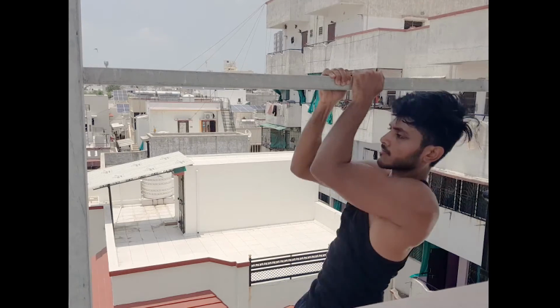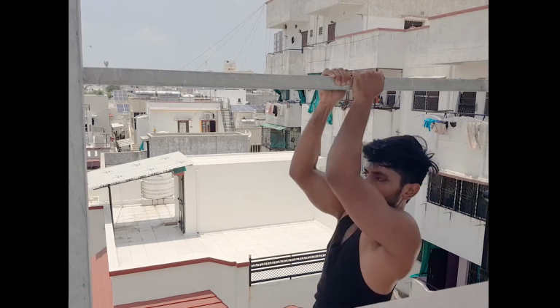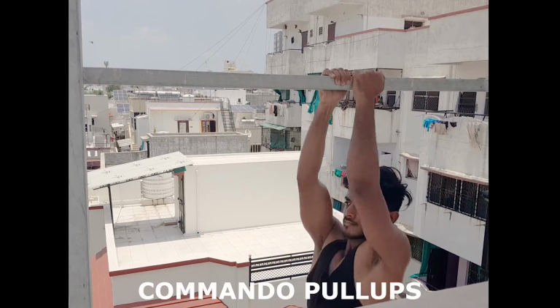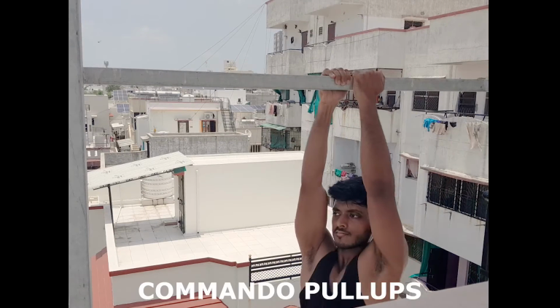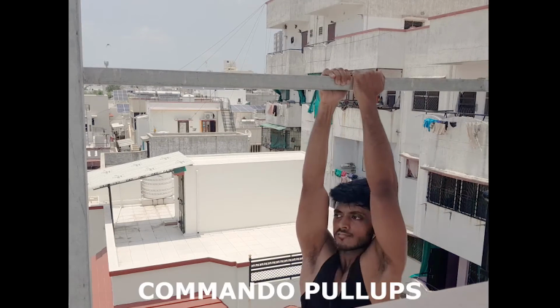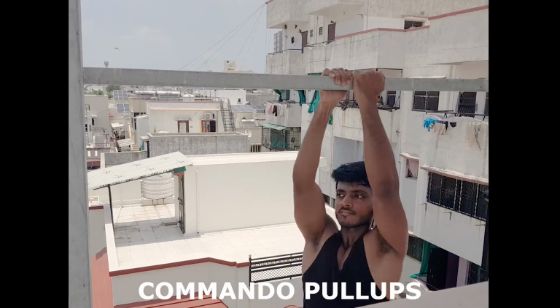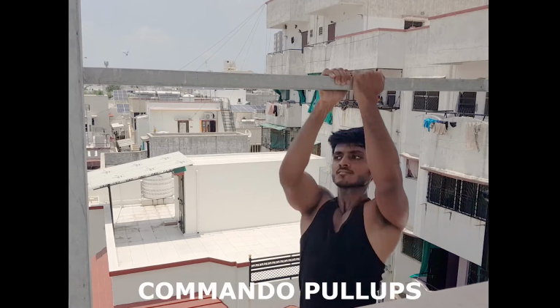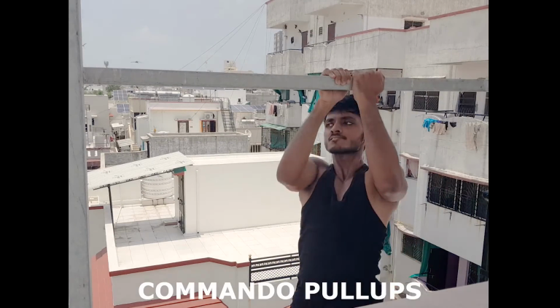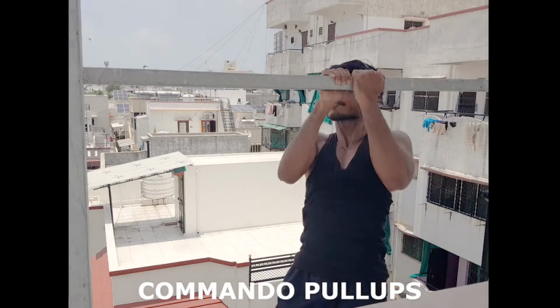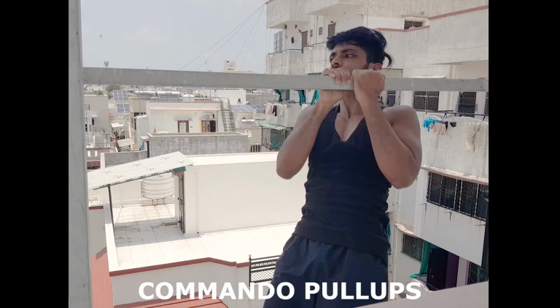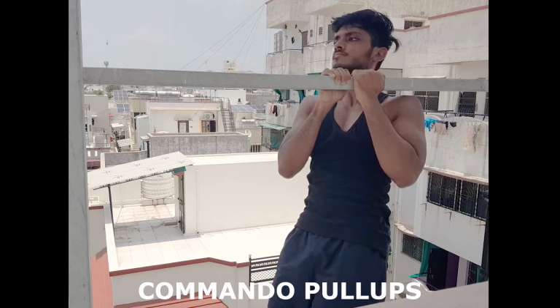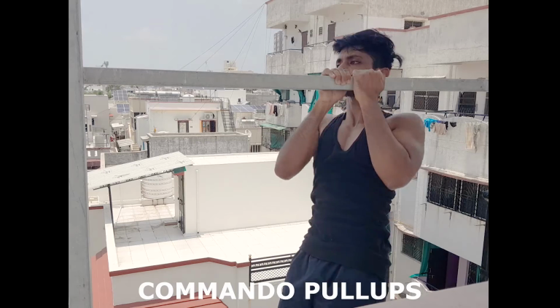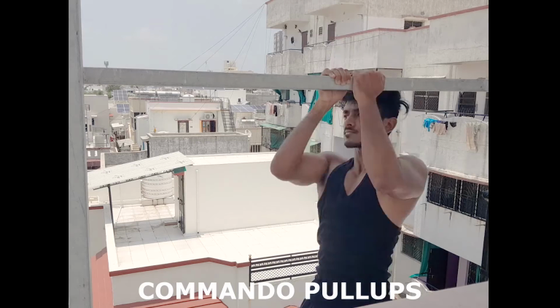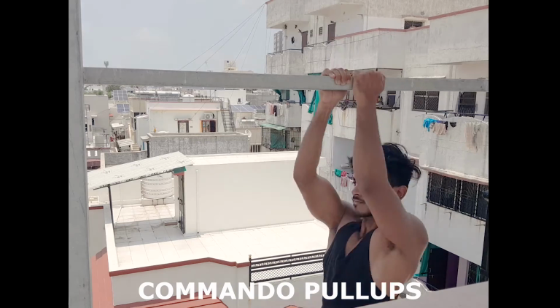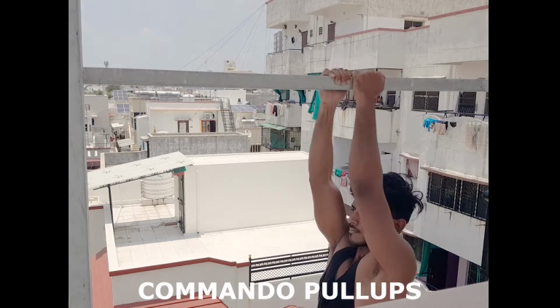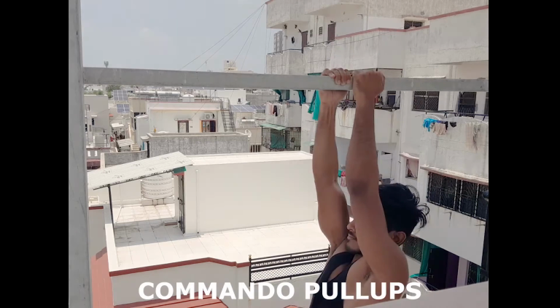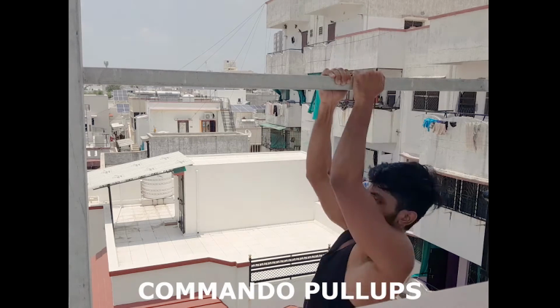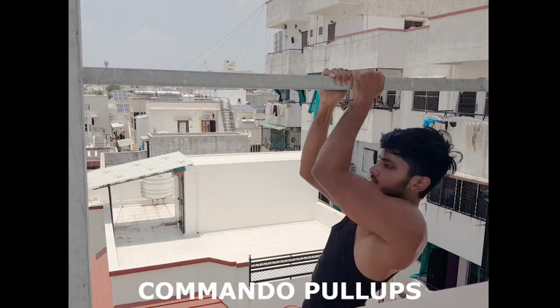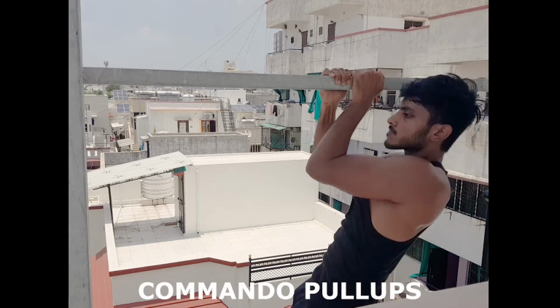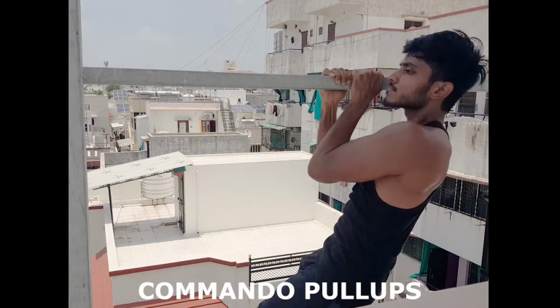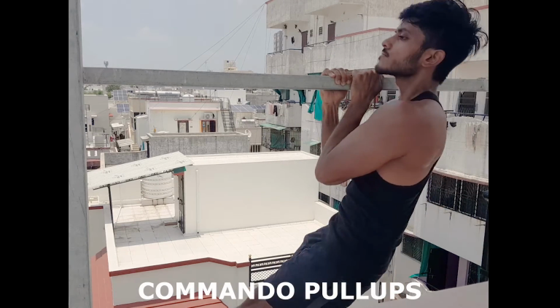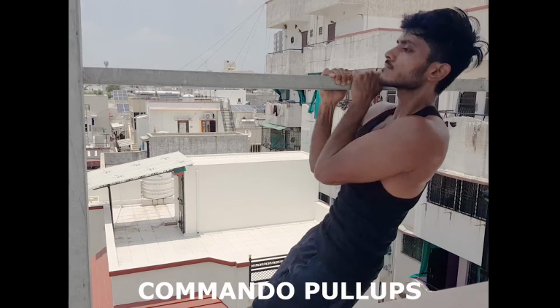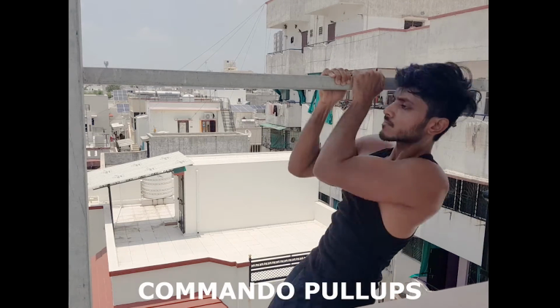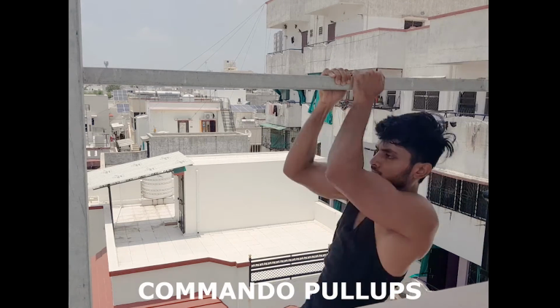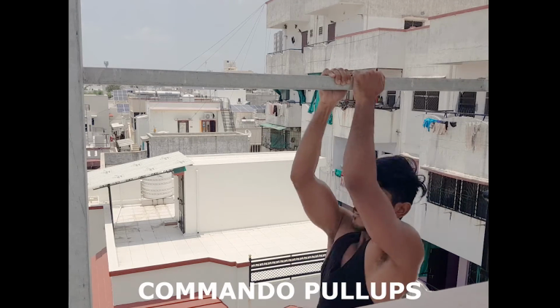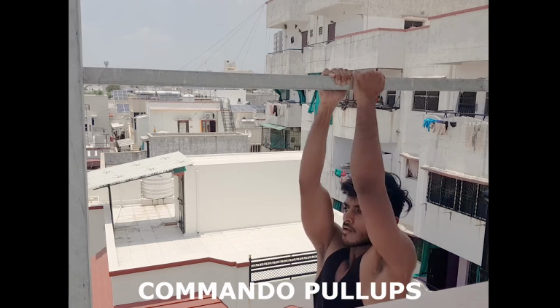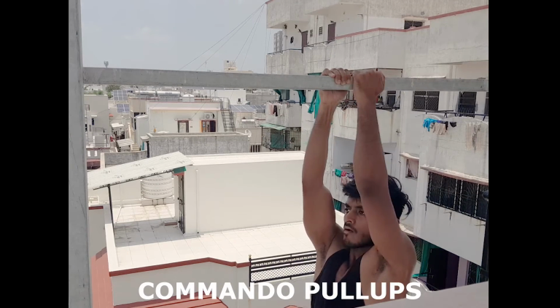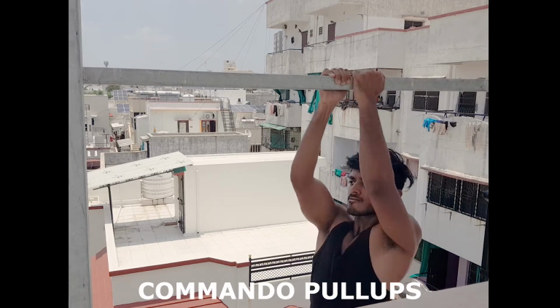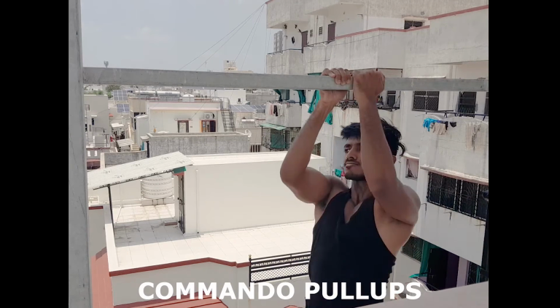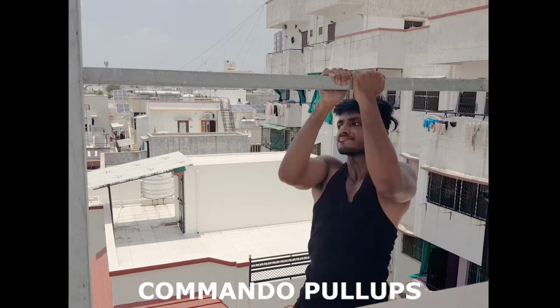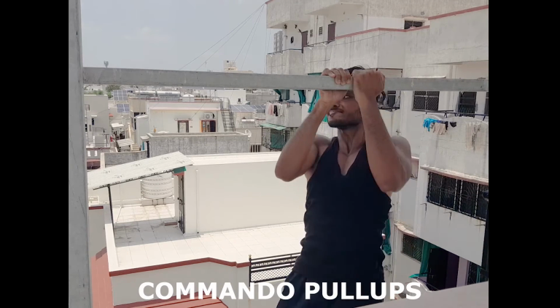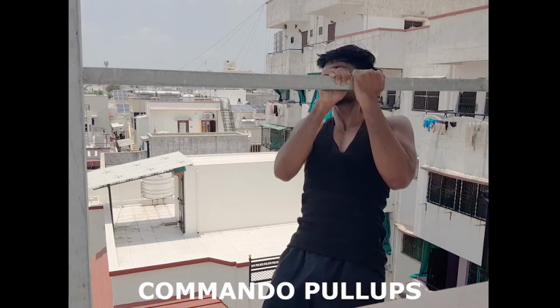Commando pull-ups give you better contraction in the lats, and due to their neutral grip position, your brachialis muscles are also hit.